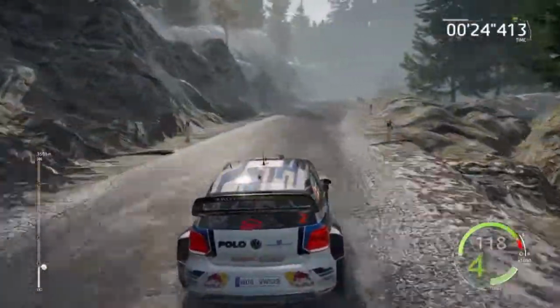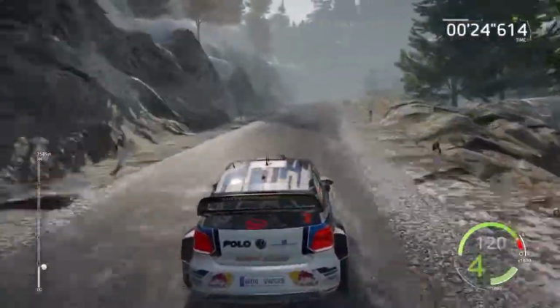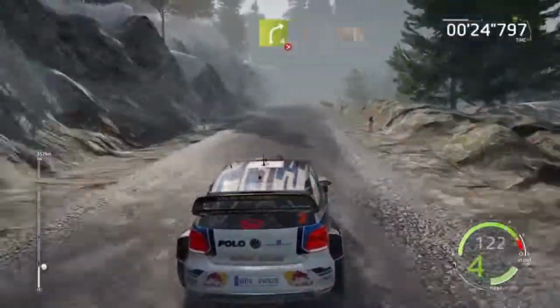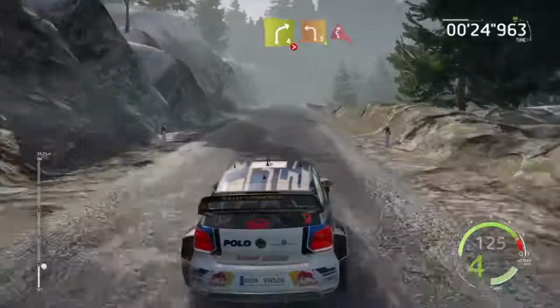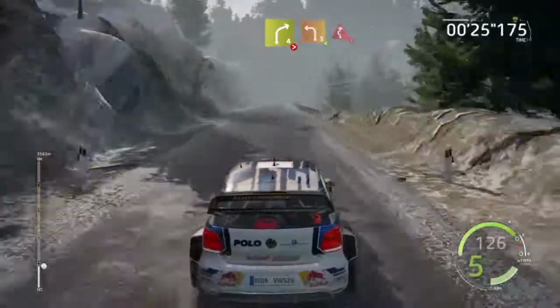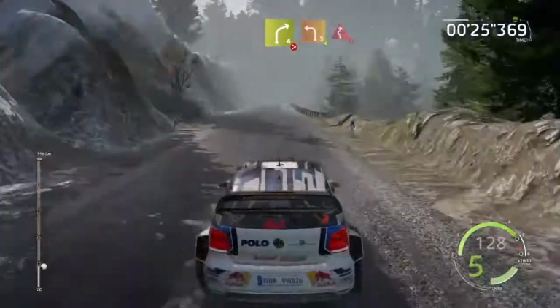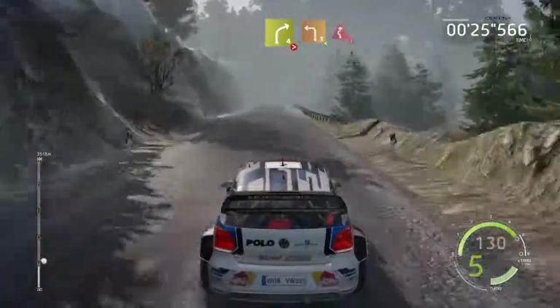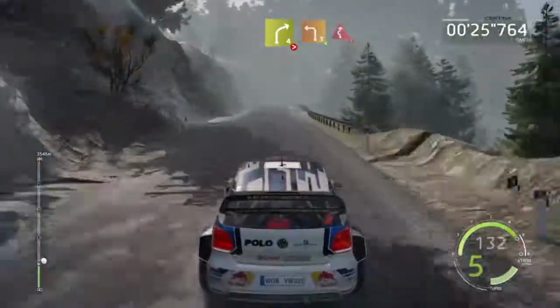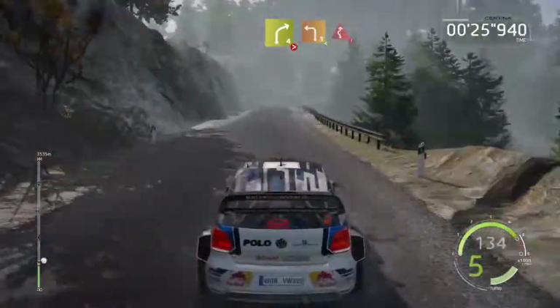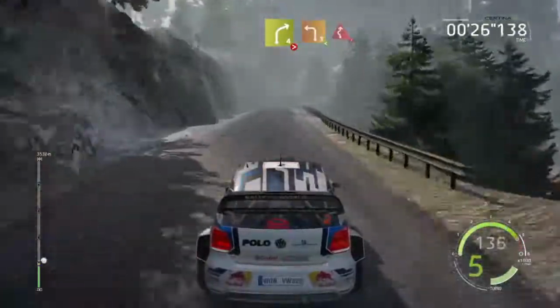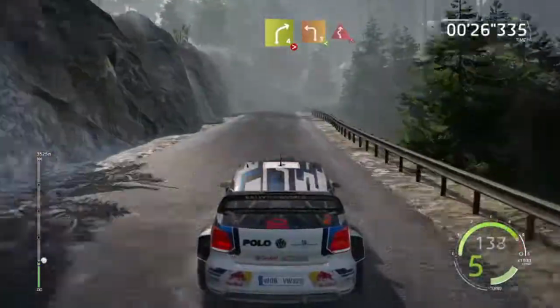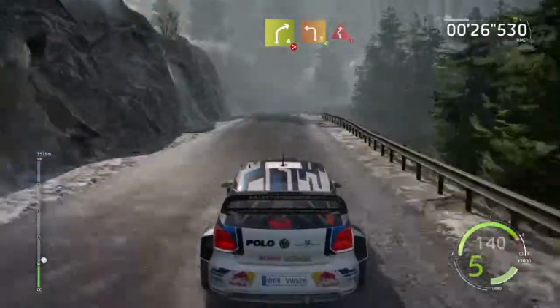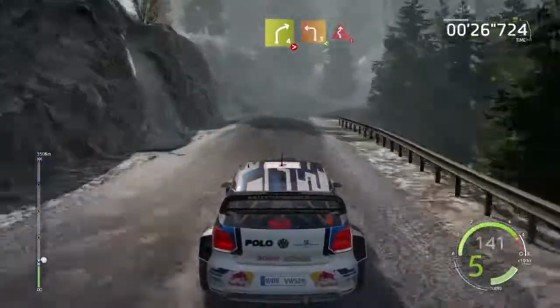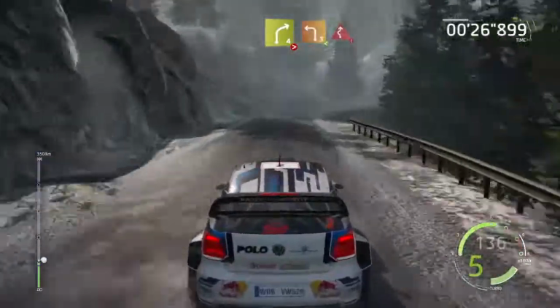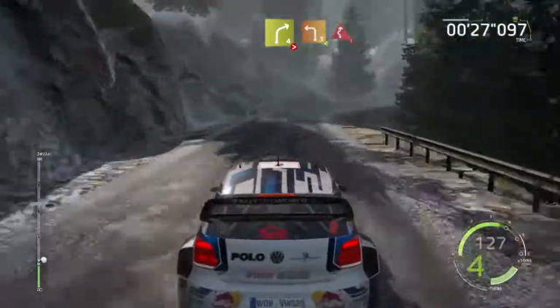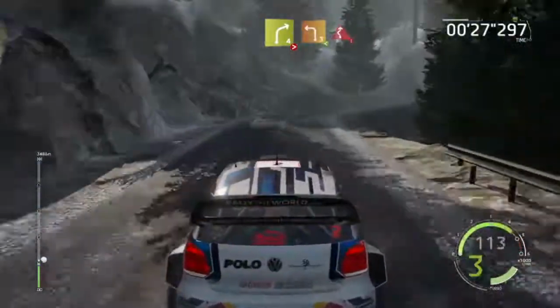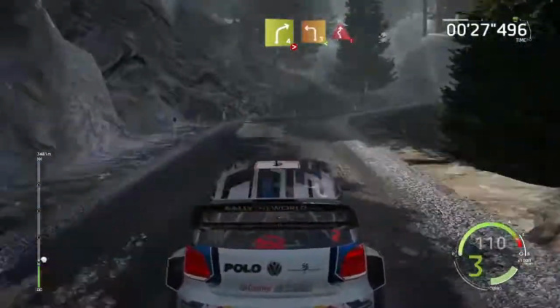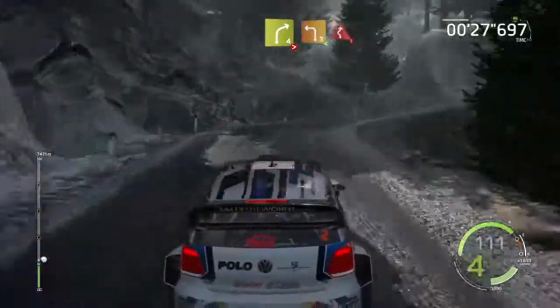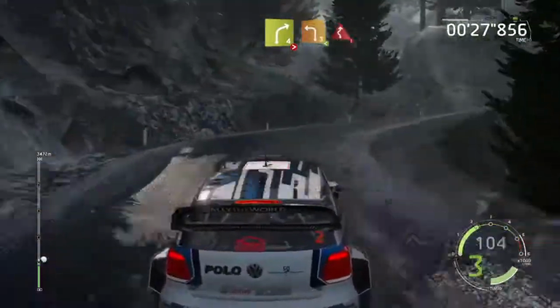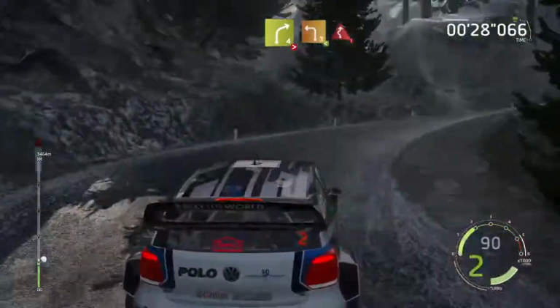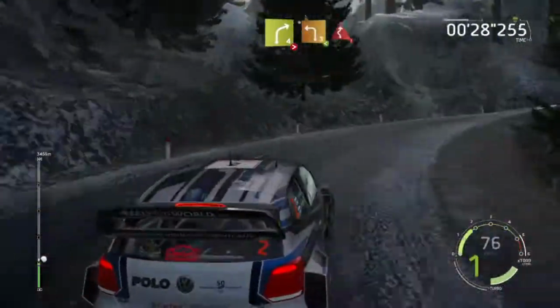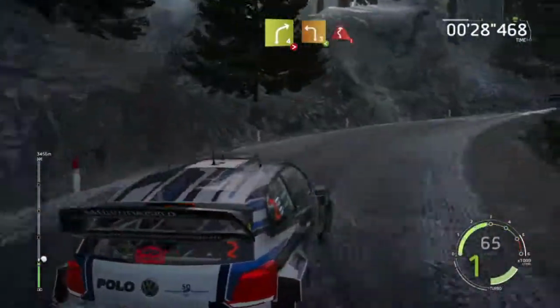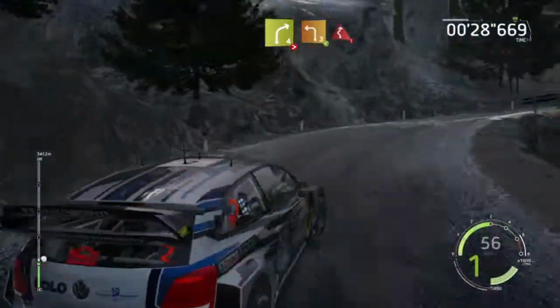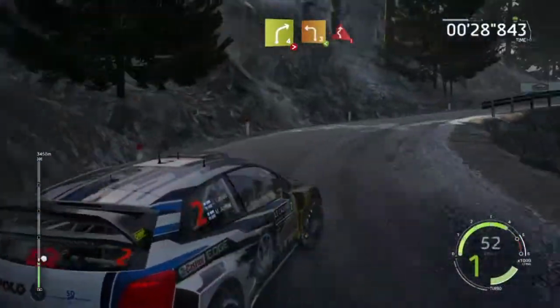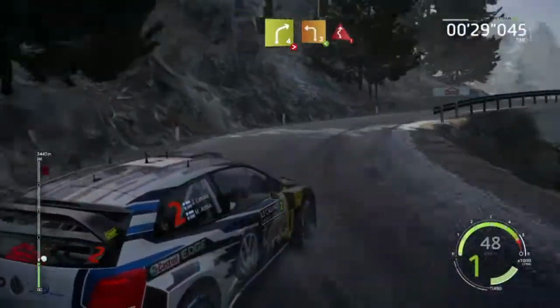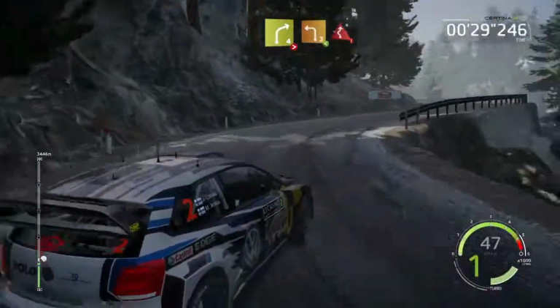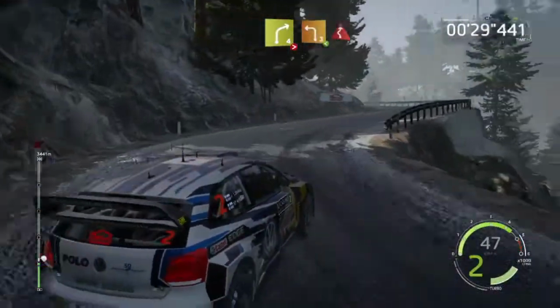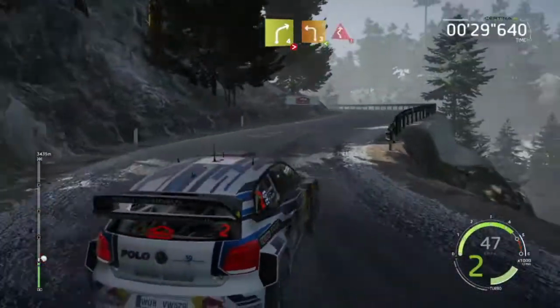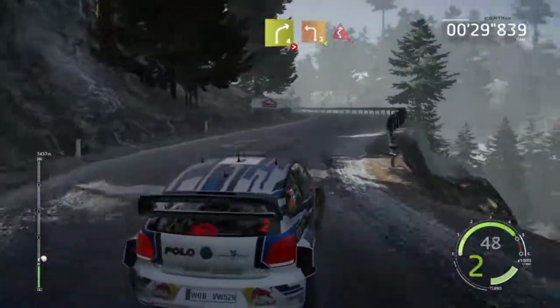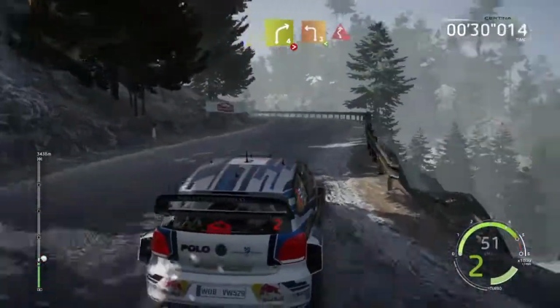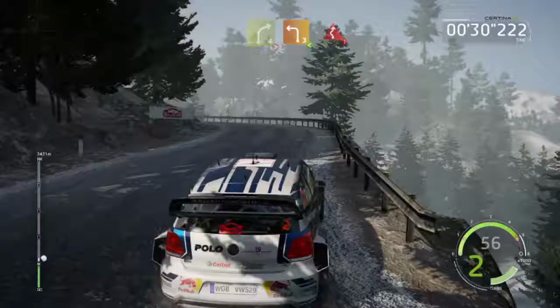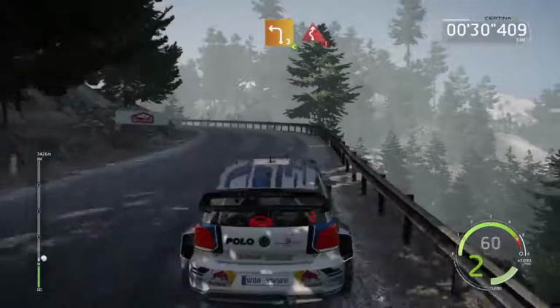Right 4, tightens 3, don't cut, into left 3, short, opens, and caution, twisty left.